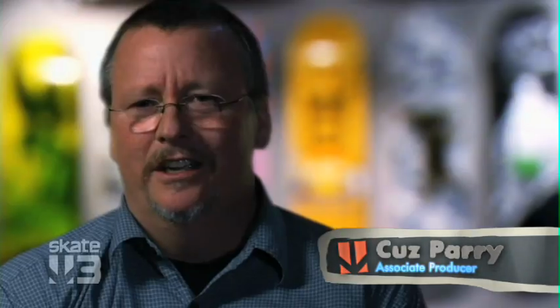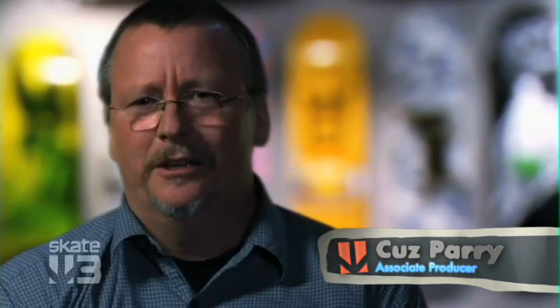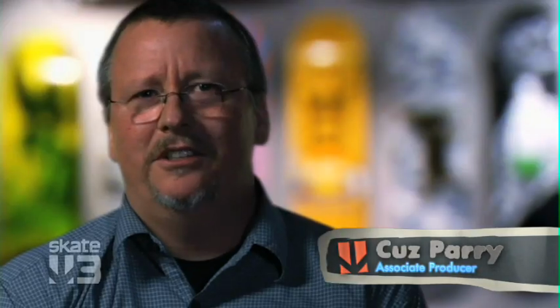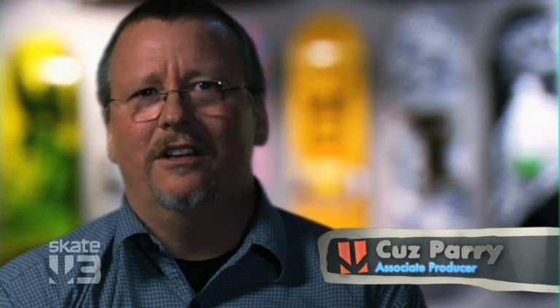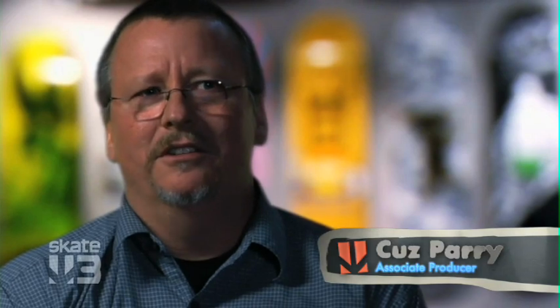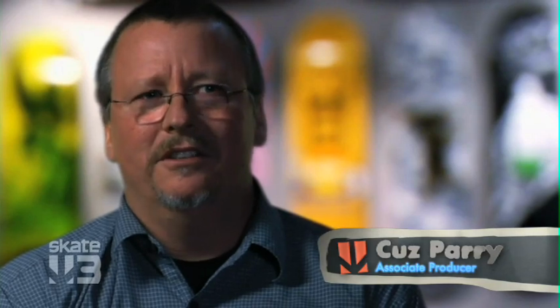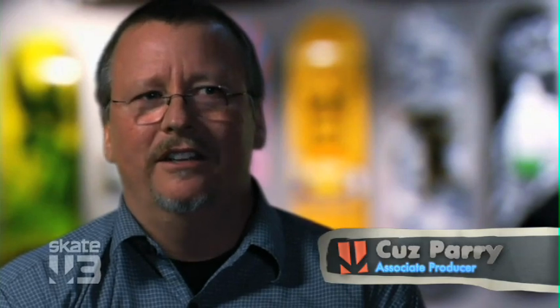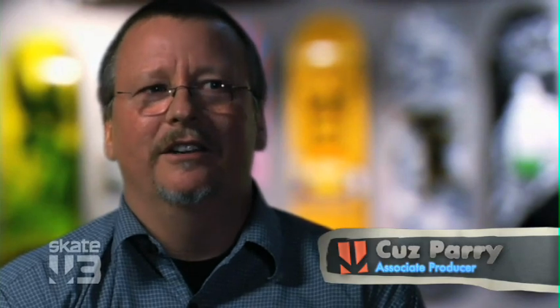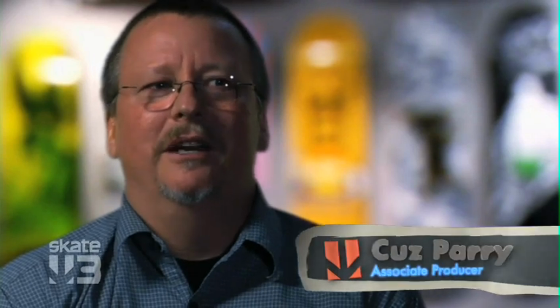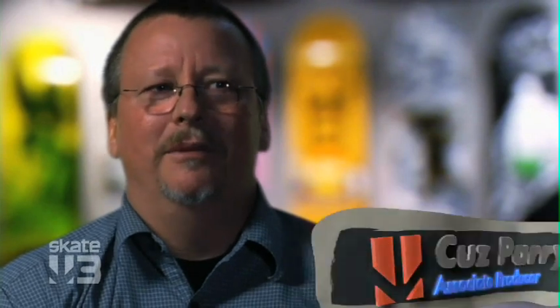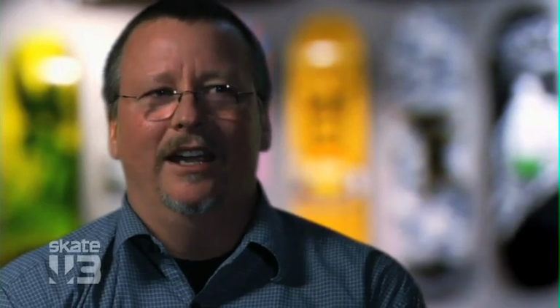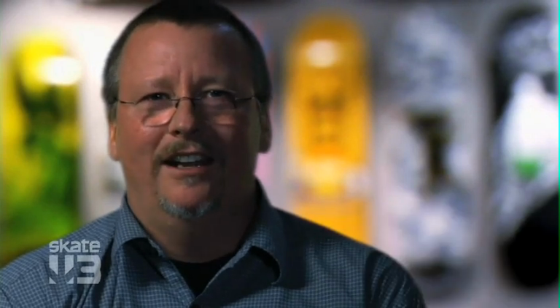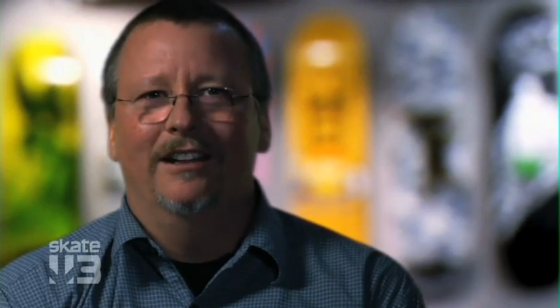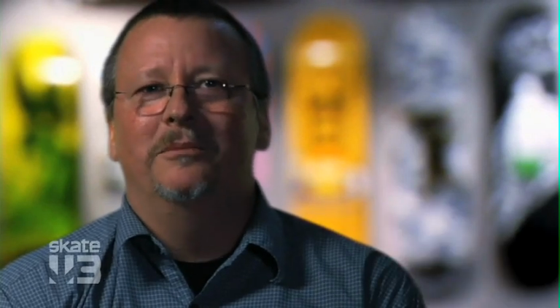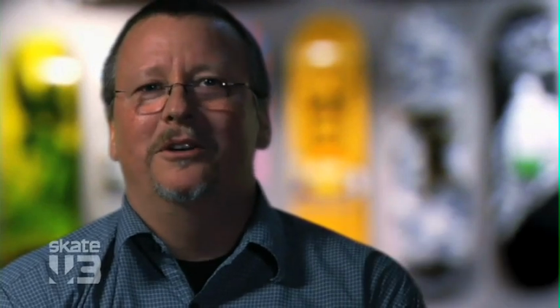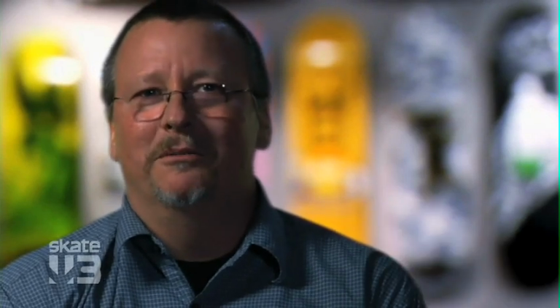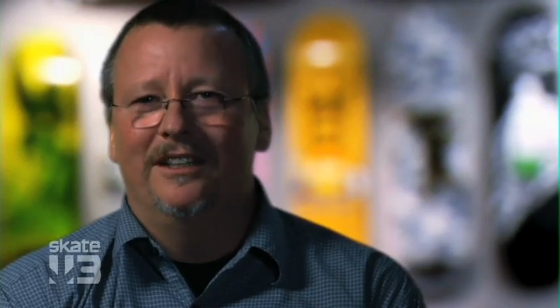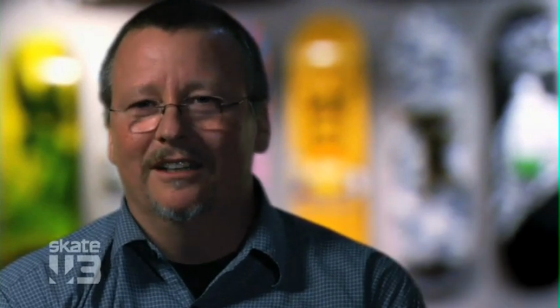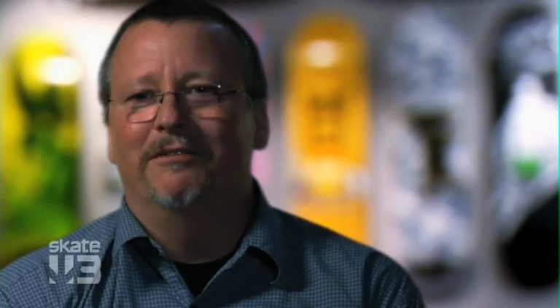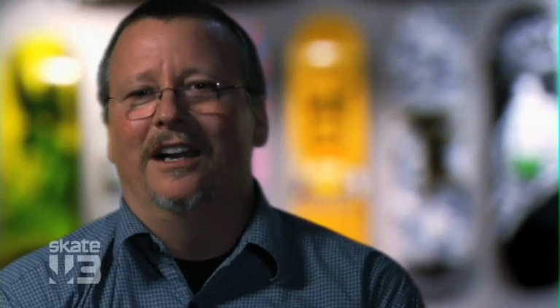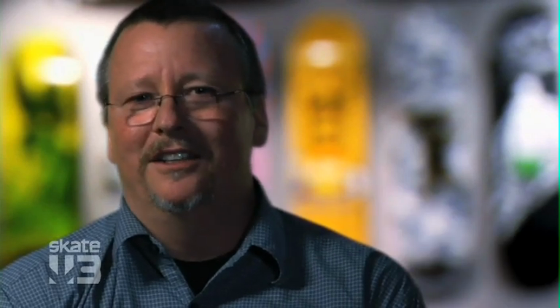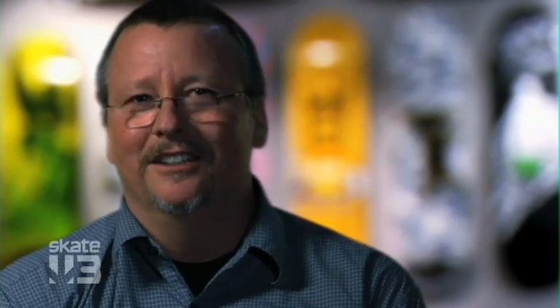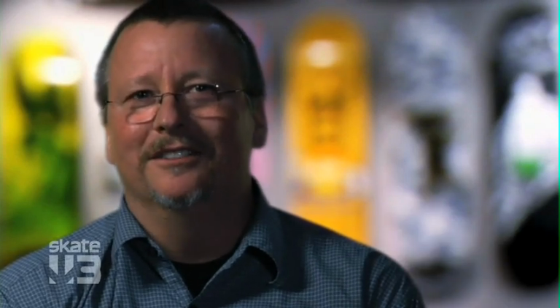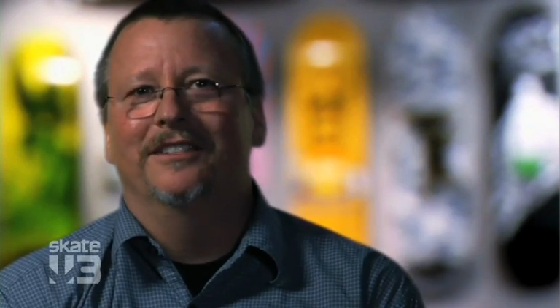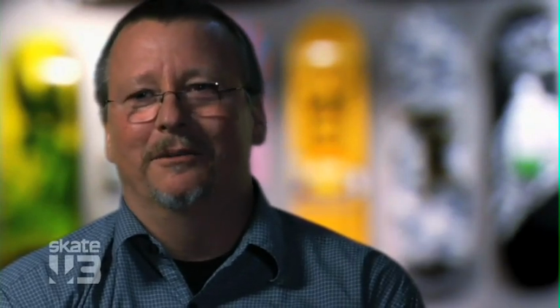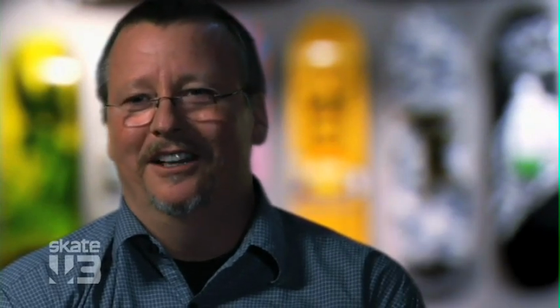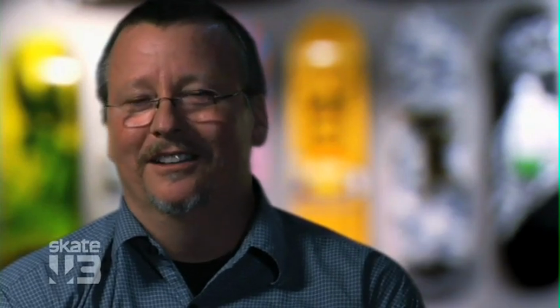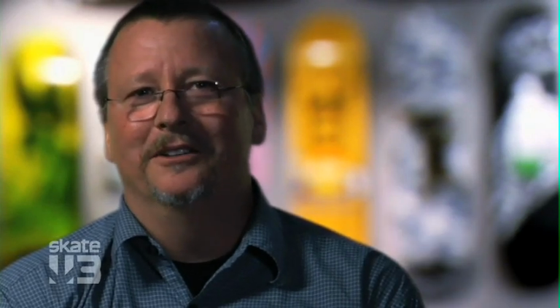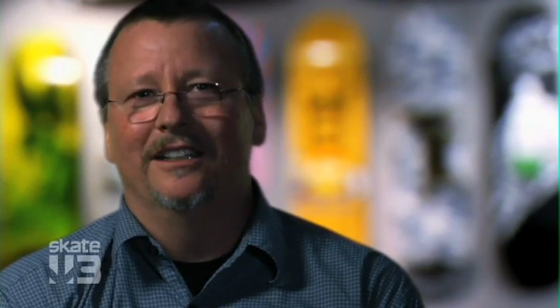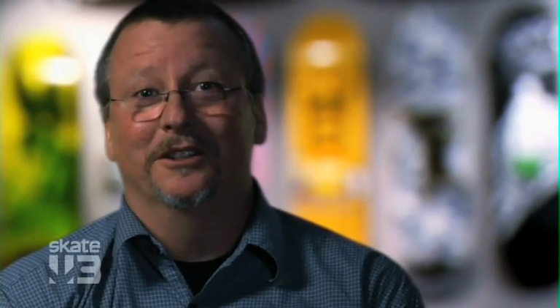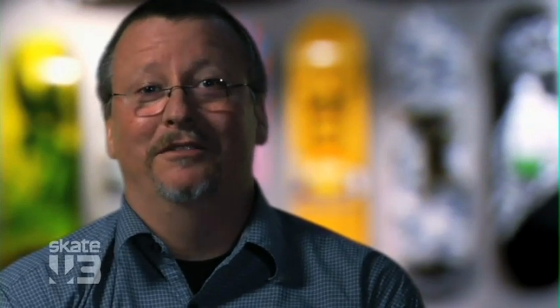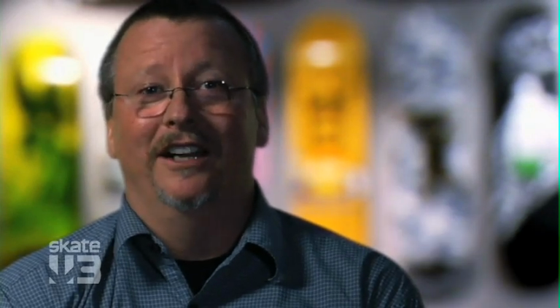So we started cruising on the internet, and lo and behold, we did. We found the dude — the one, the only — Coach Frank.